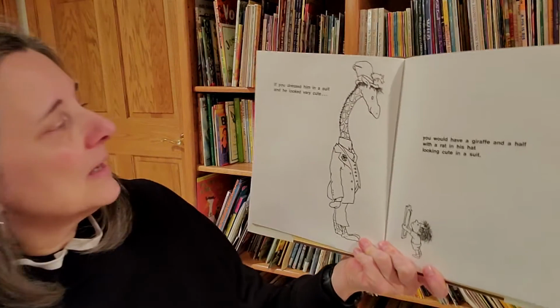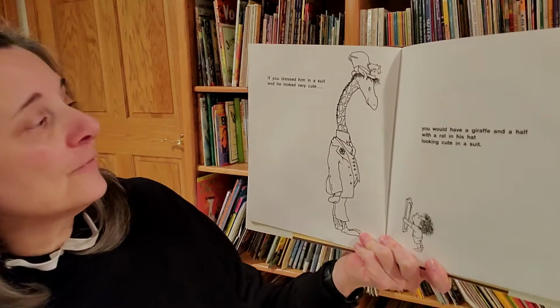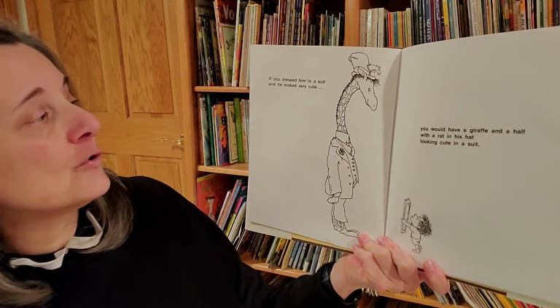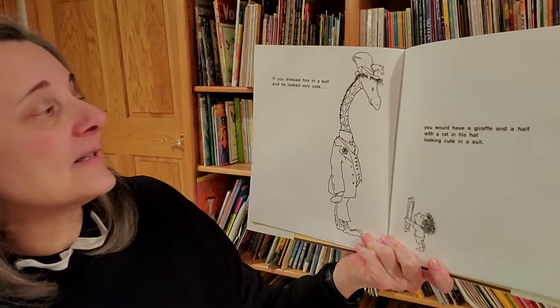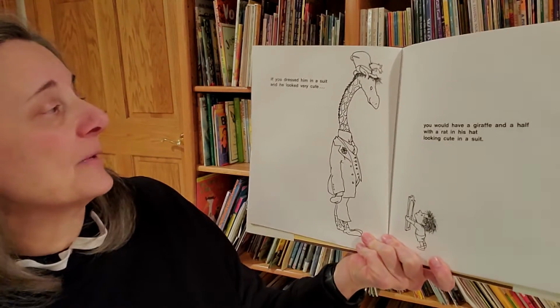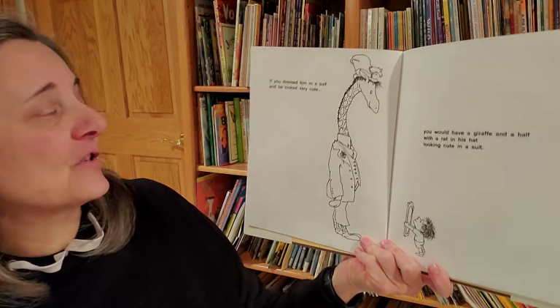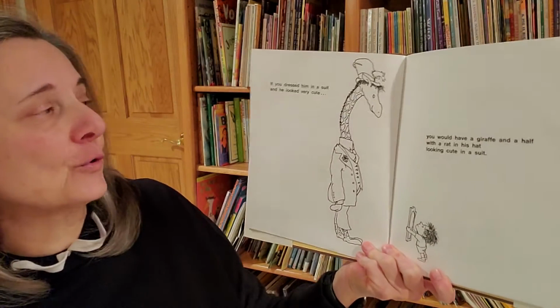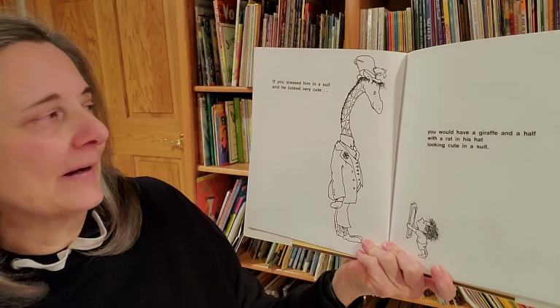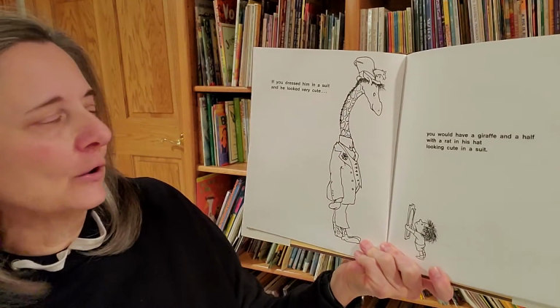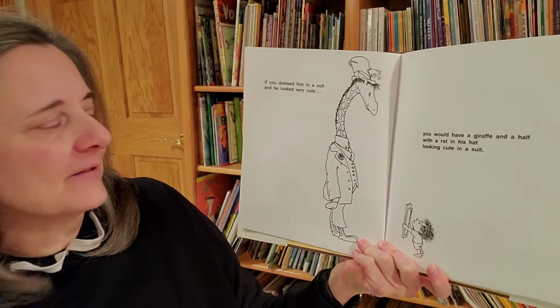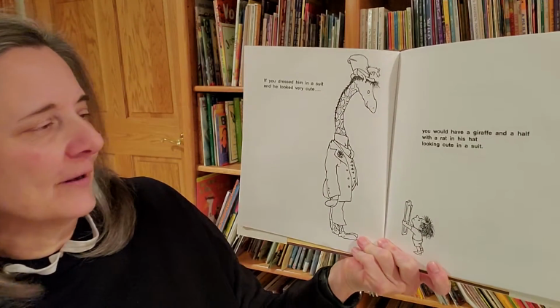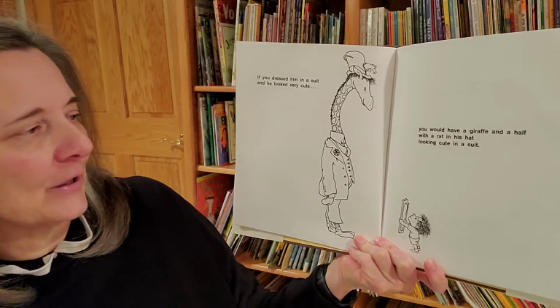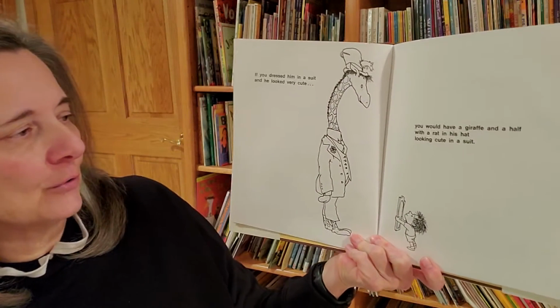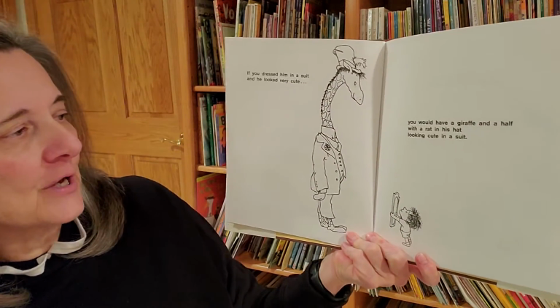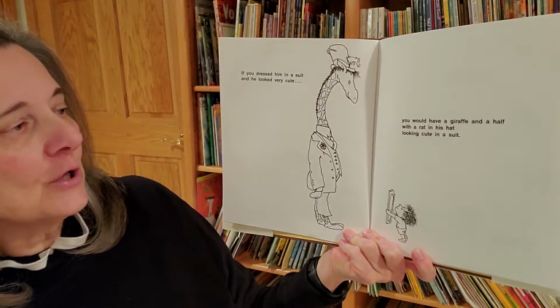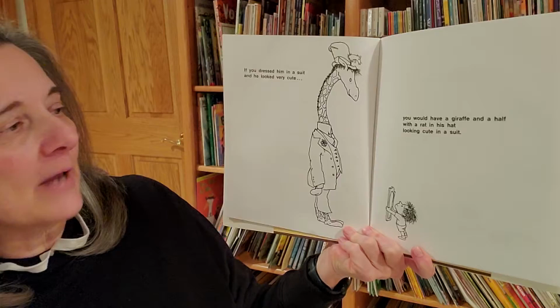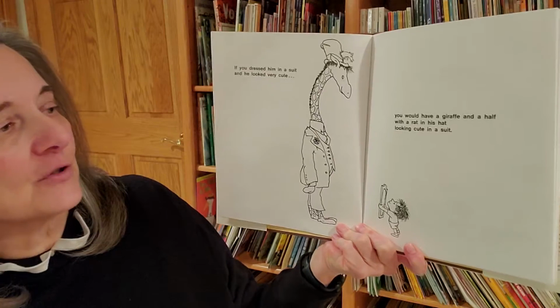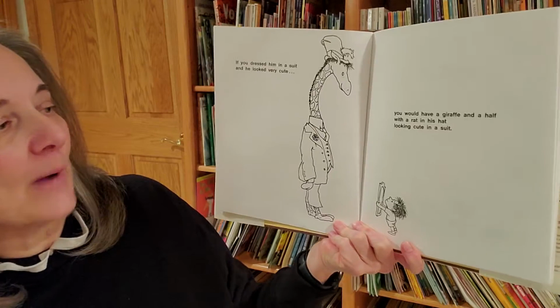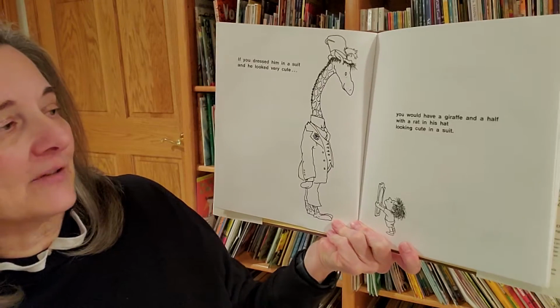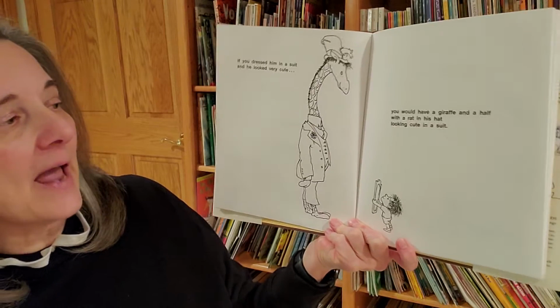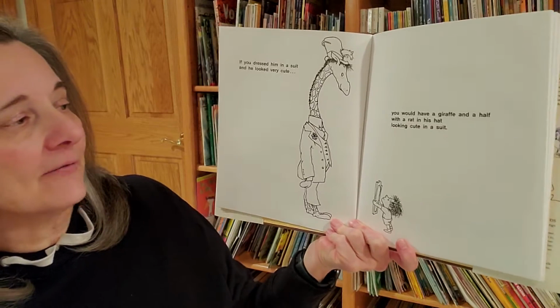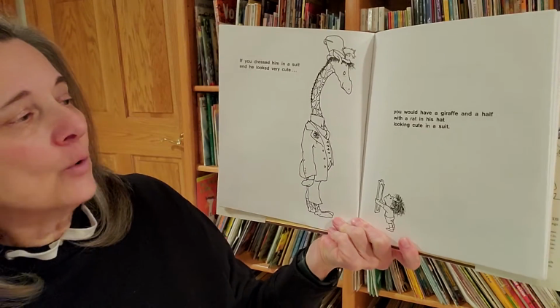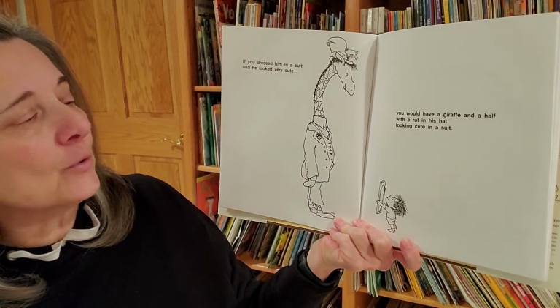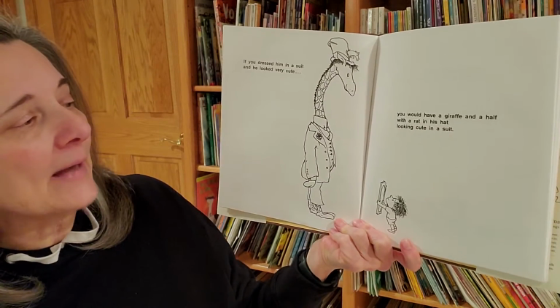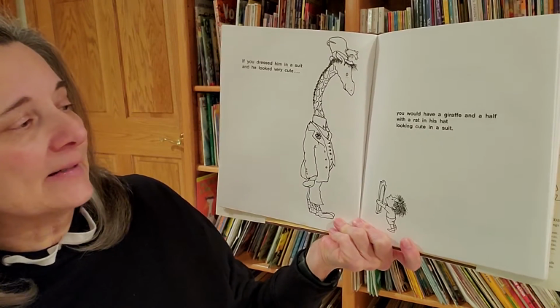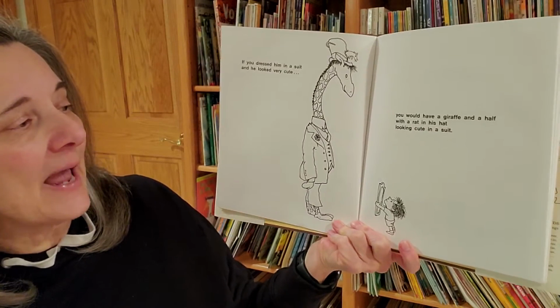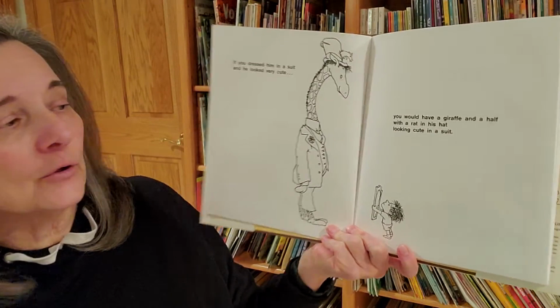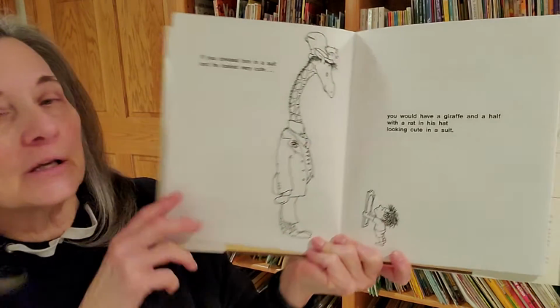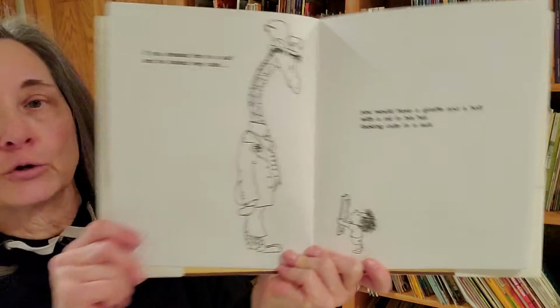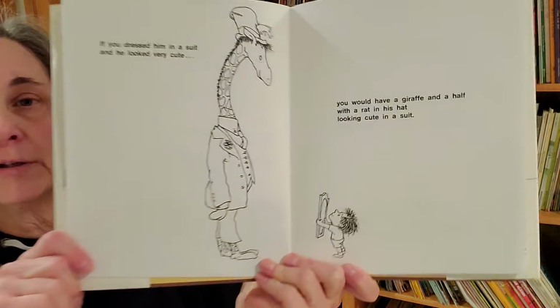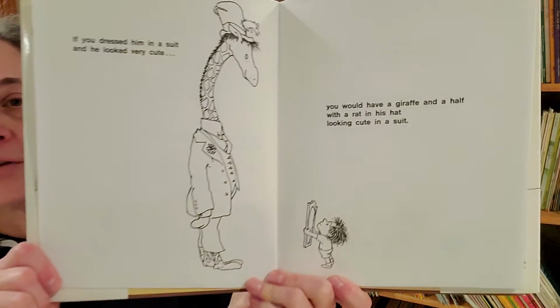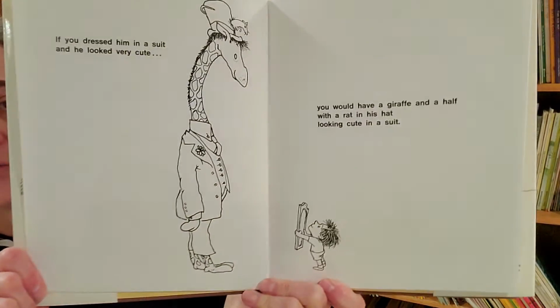If you dressed him in a suit and he looked very cute, you'd have a giraffe and a half with a rat in his hat looking cute in a suit.